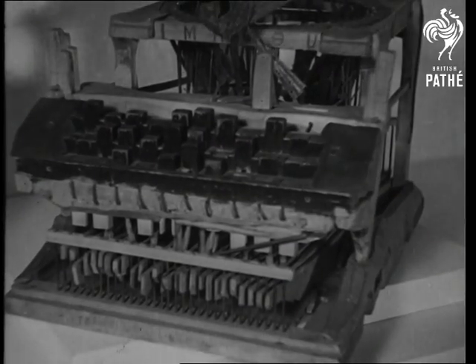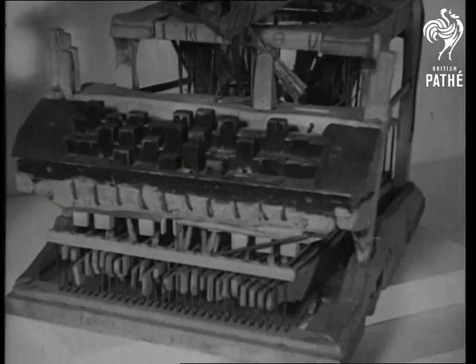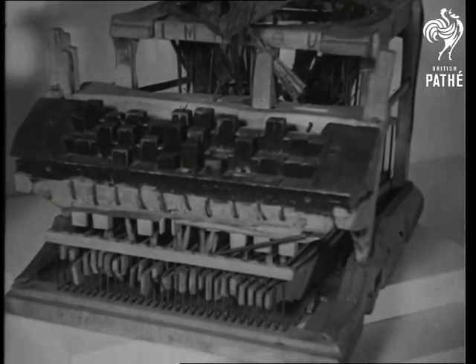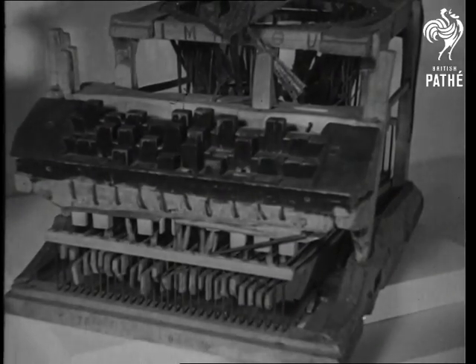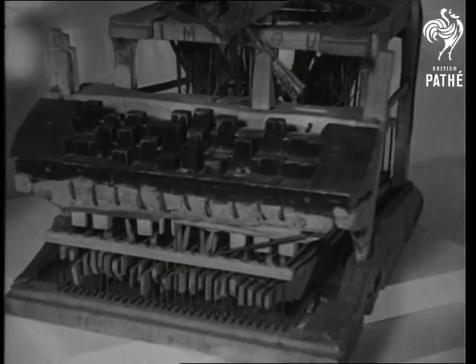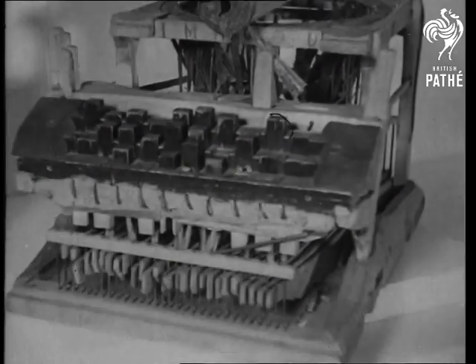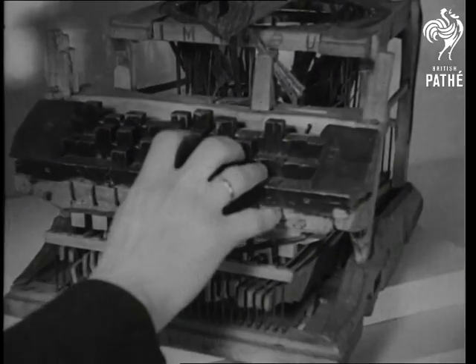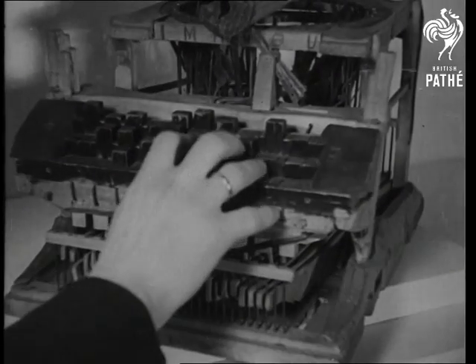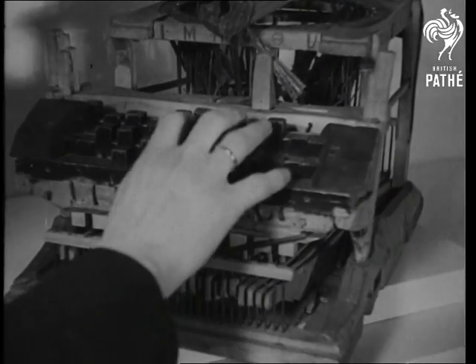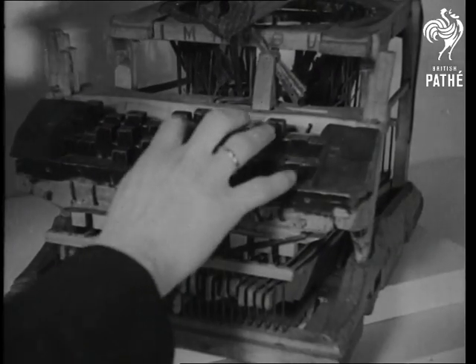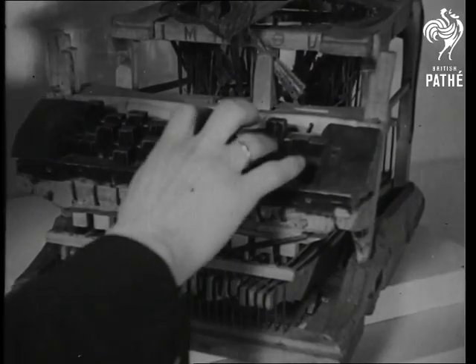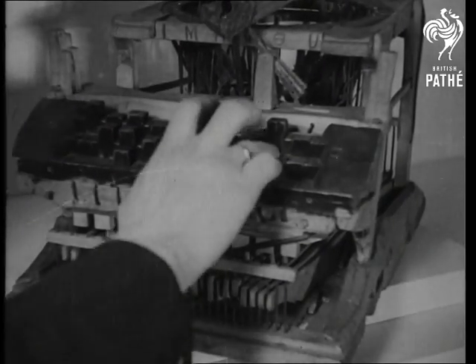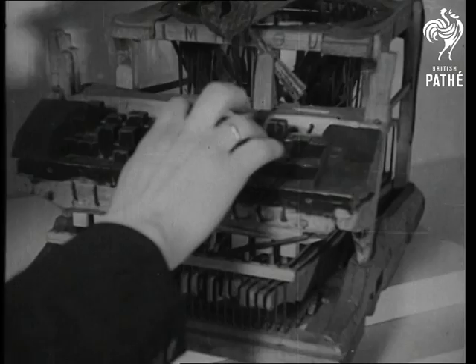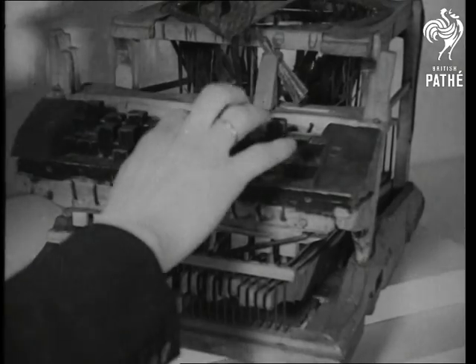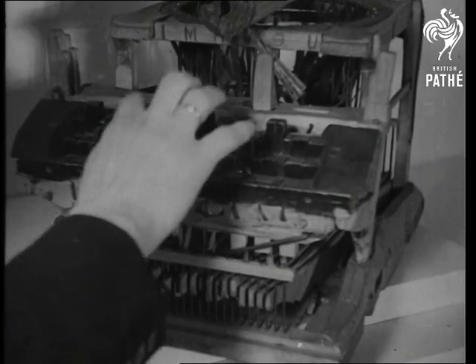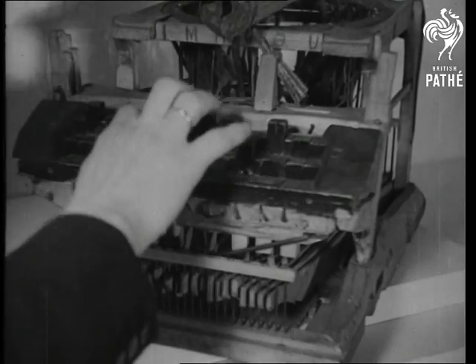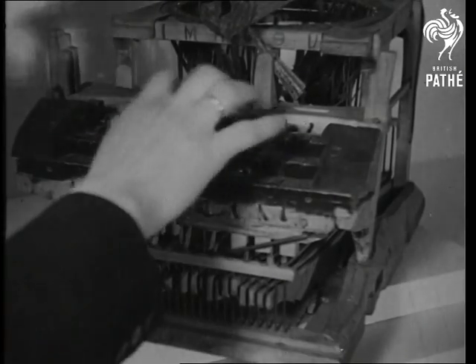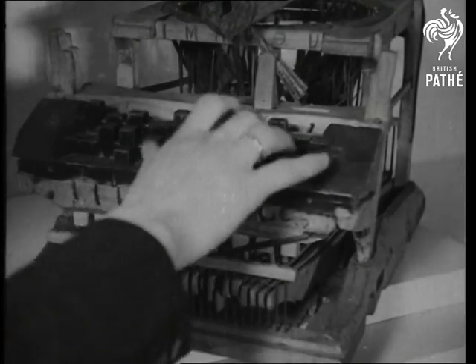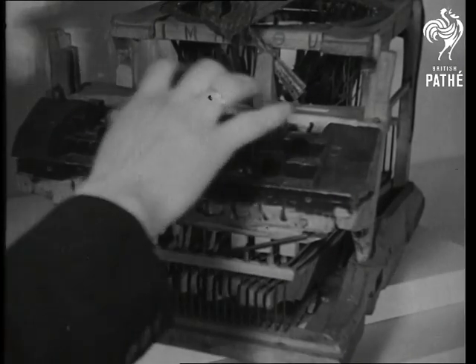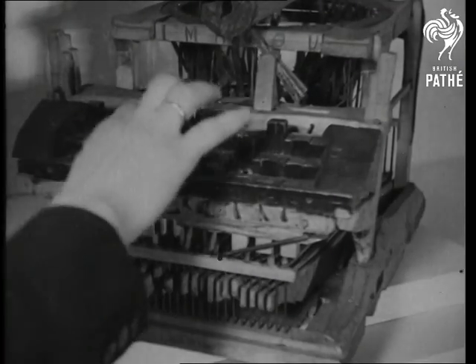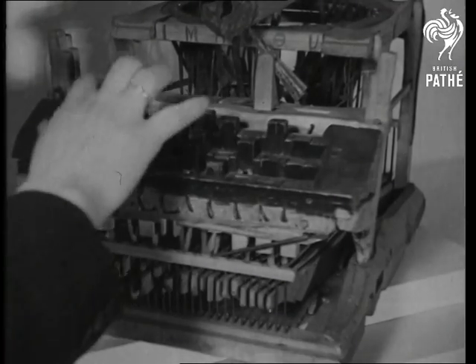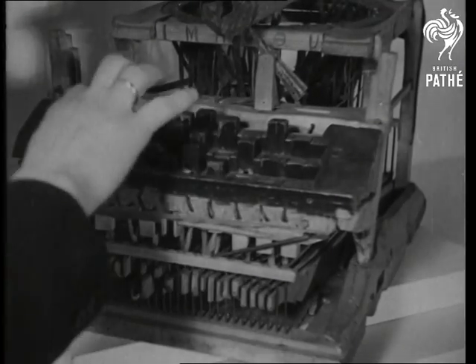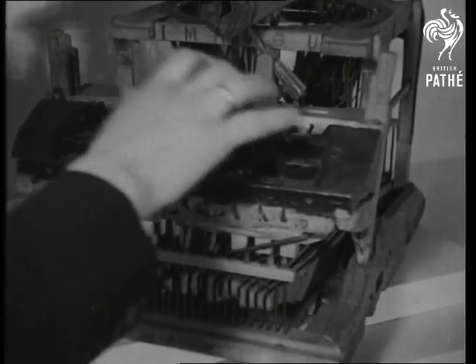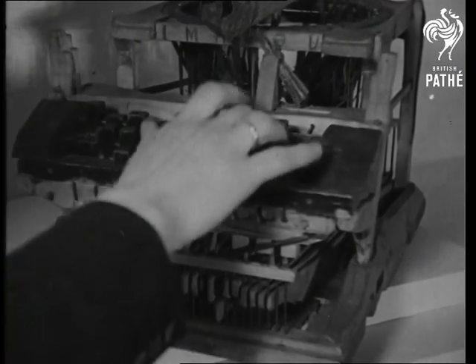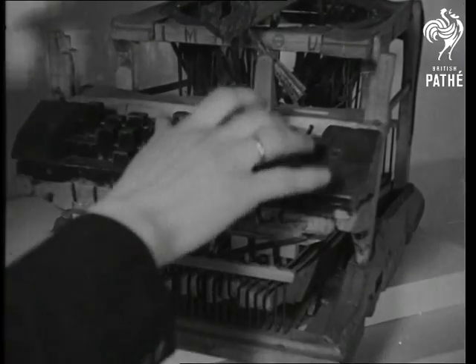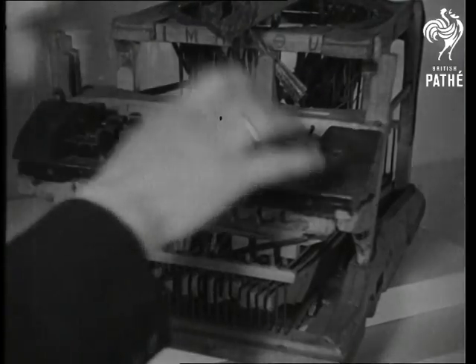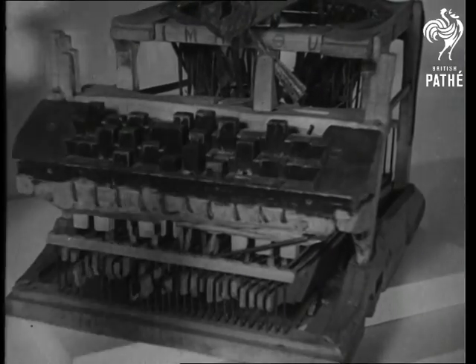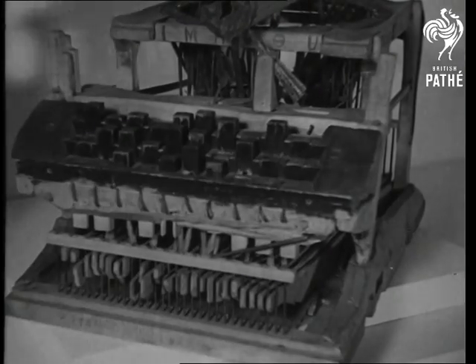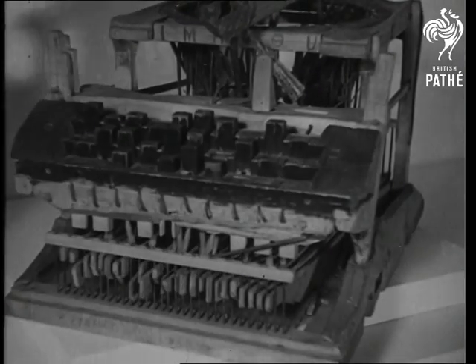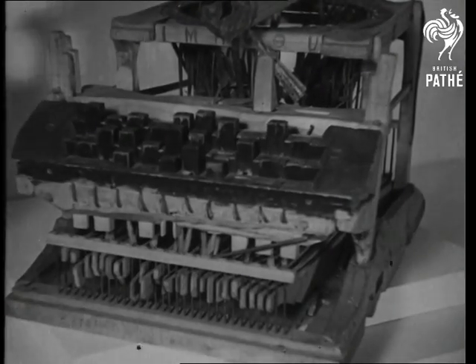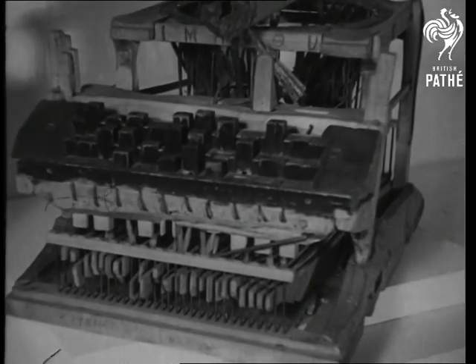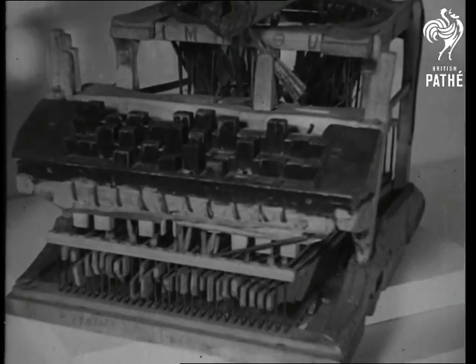It is made of wood, but as you see, its general idea follows the line of the modern typewriter.